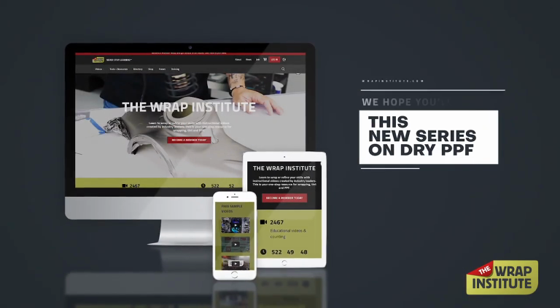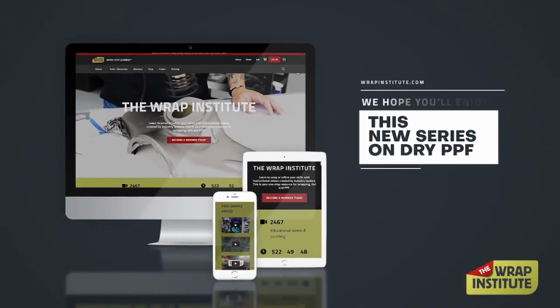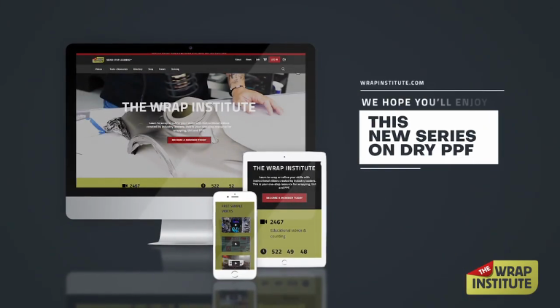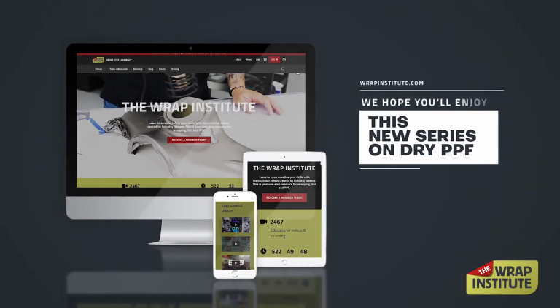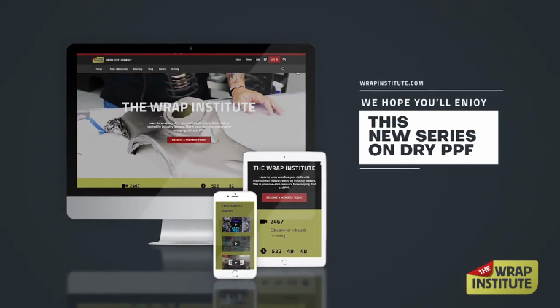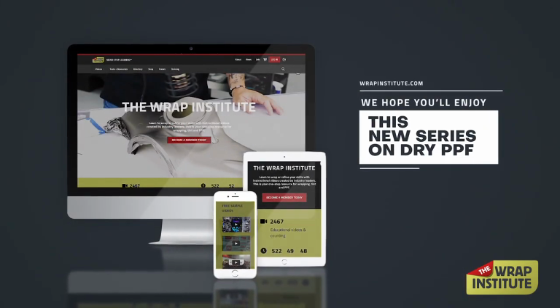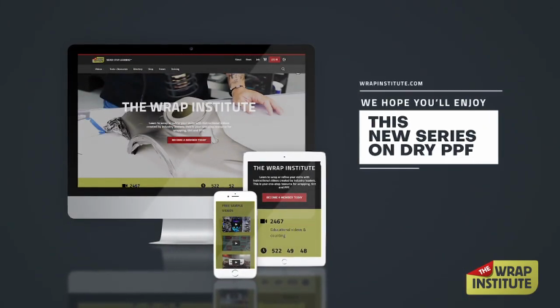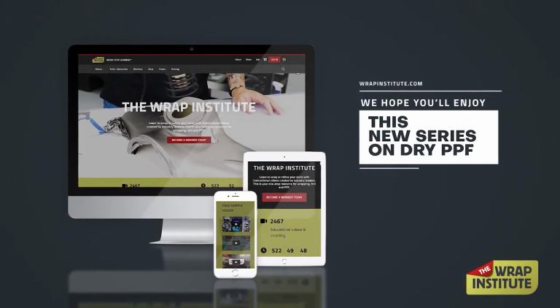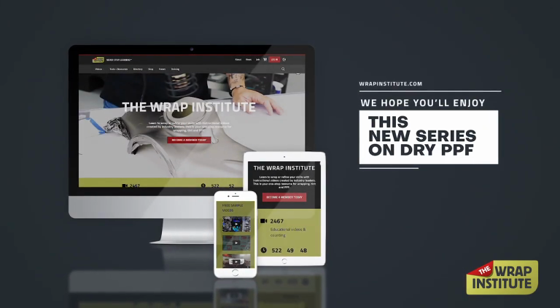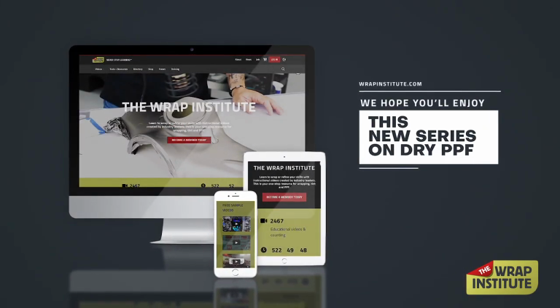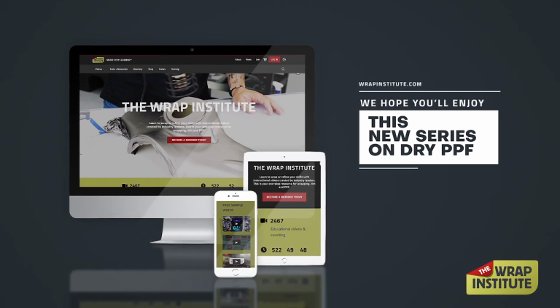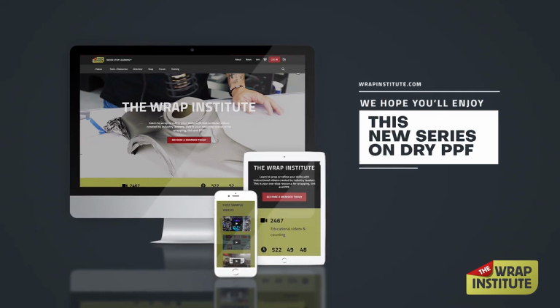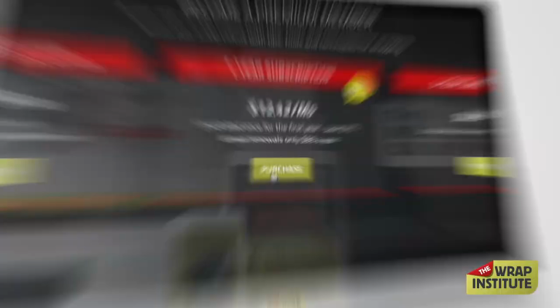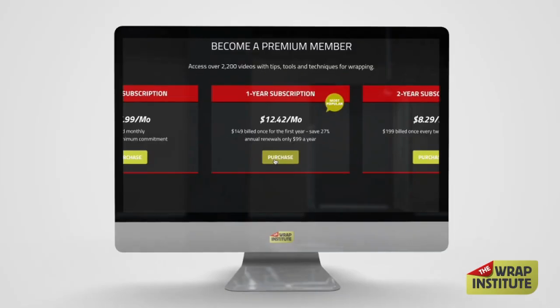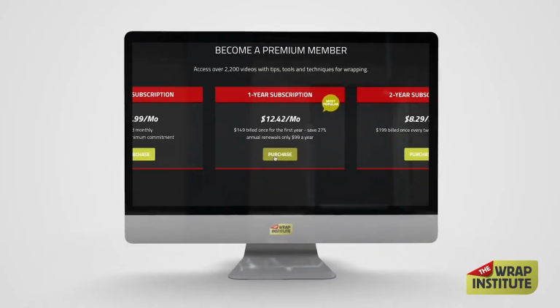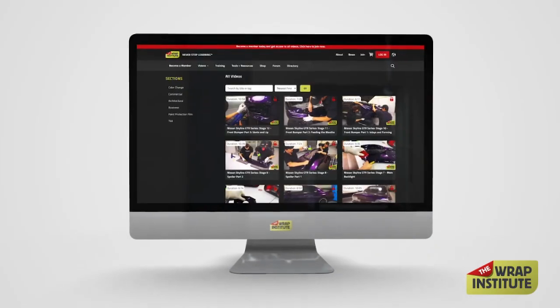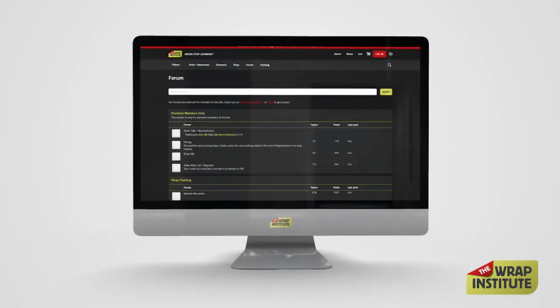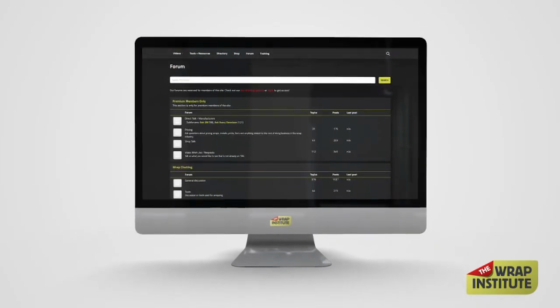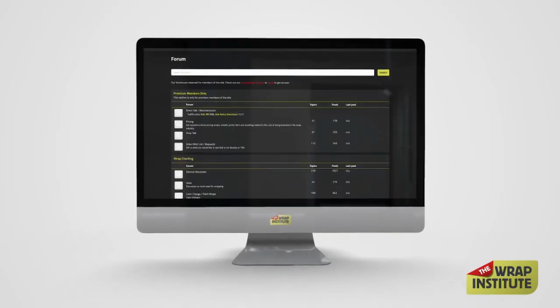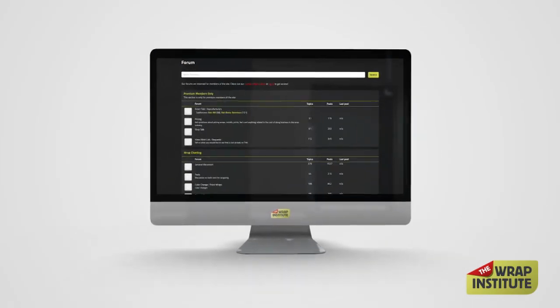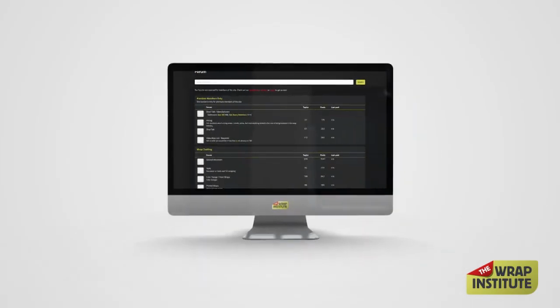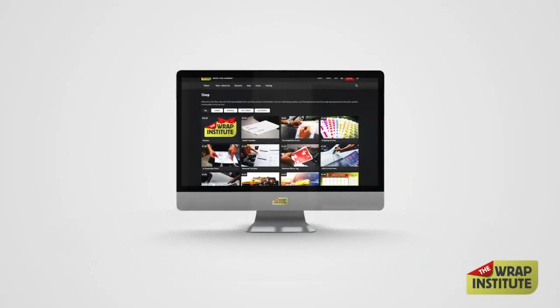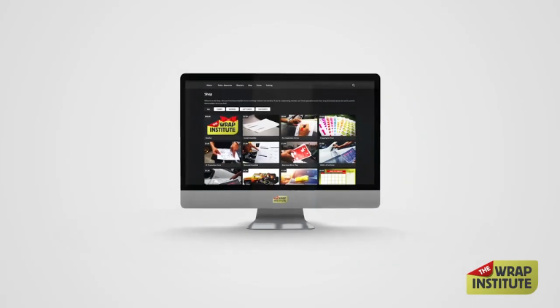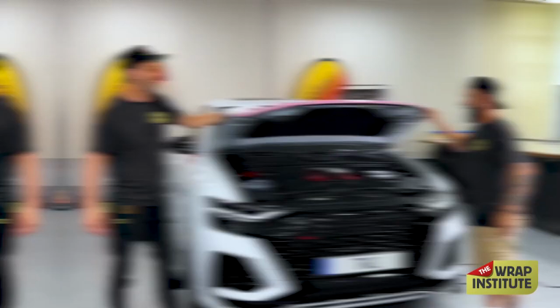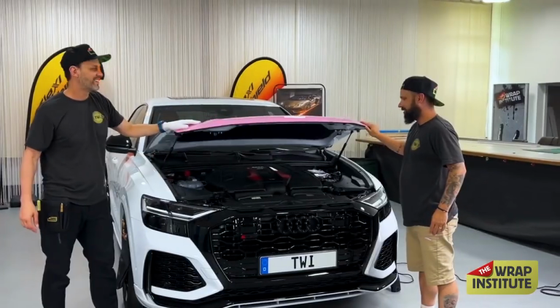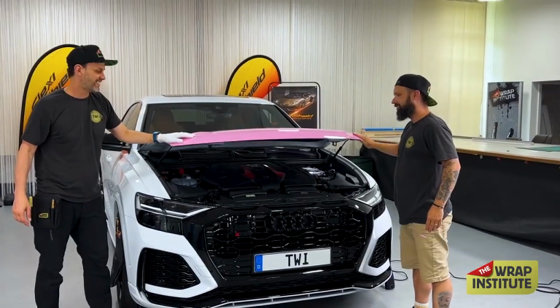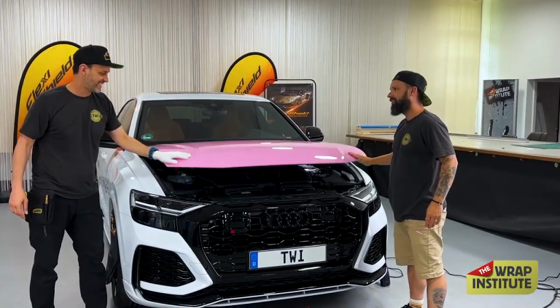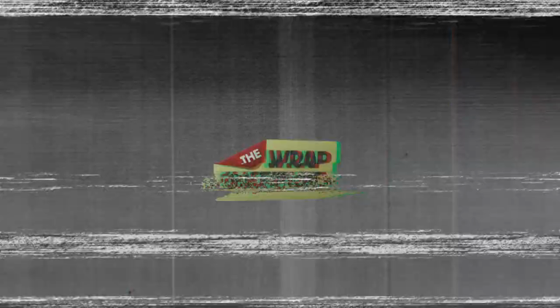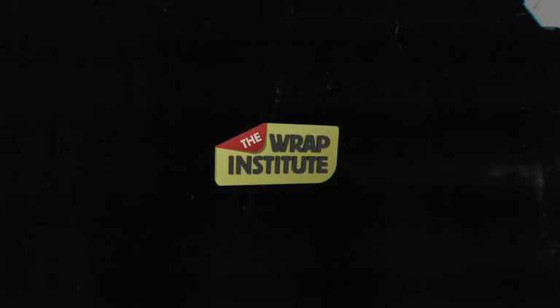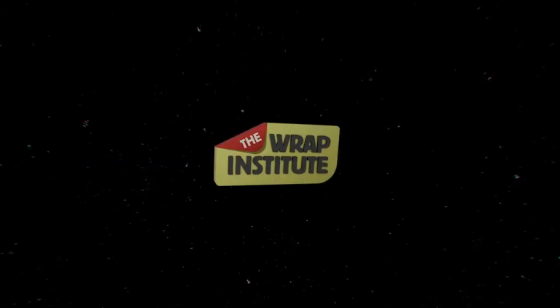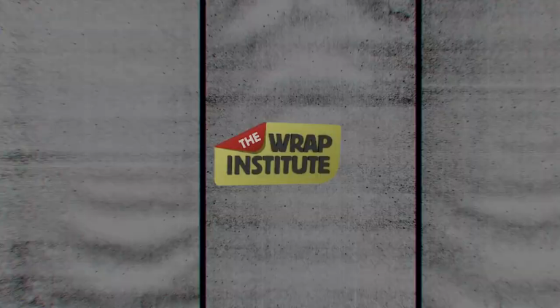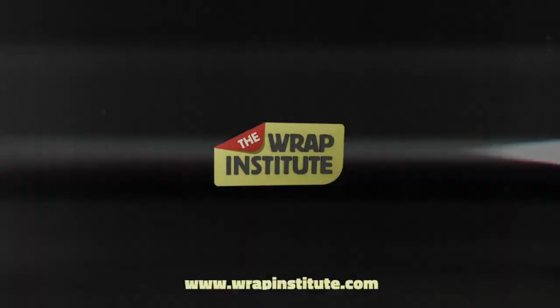We hope you enjoy this new series on dry PPF, and that it helps you take advantage of this new exciting lane in the wrap world.